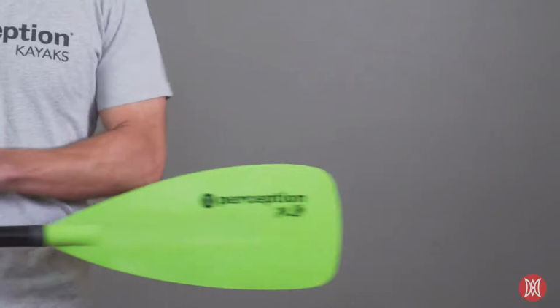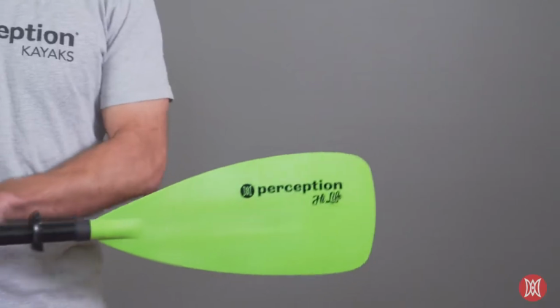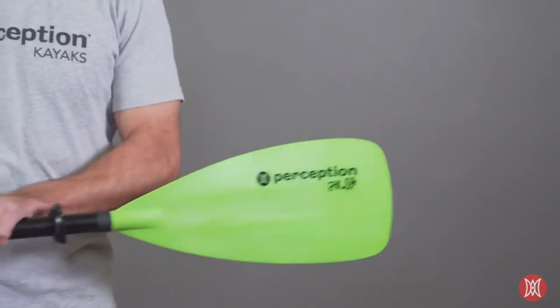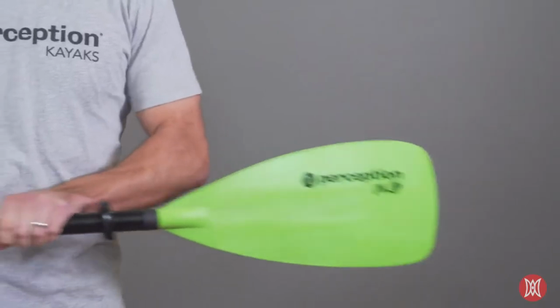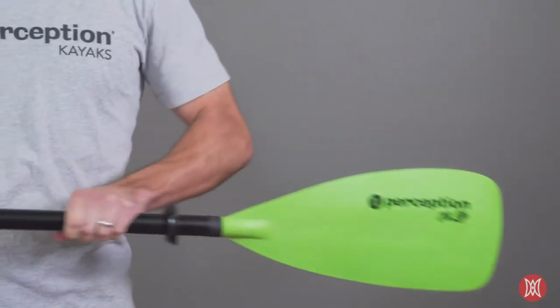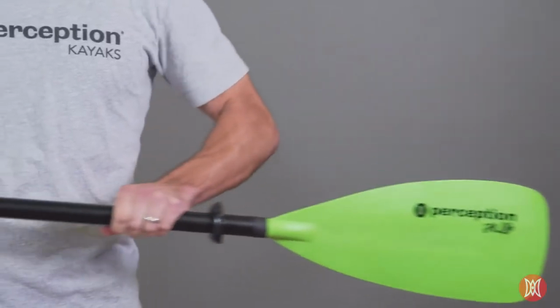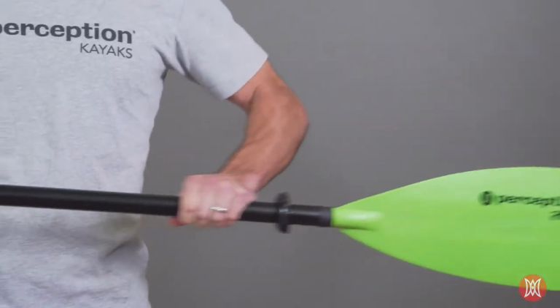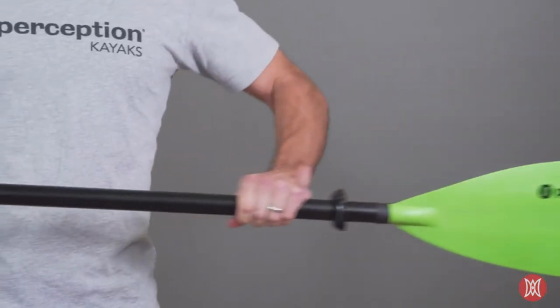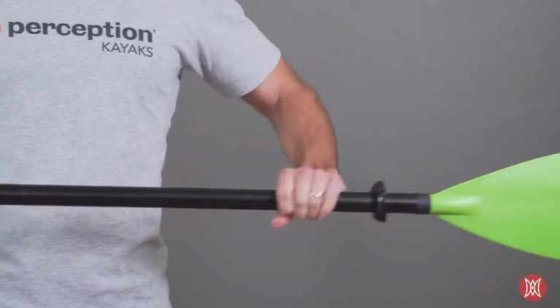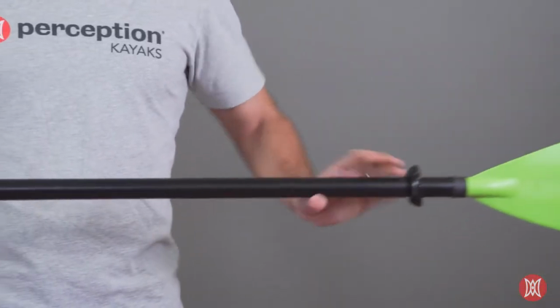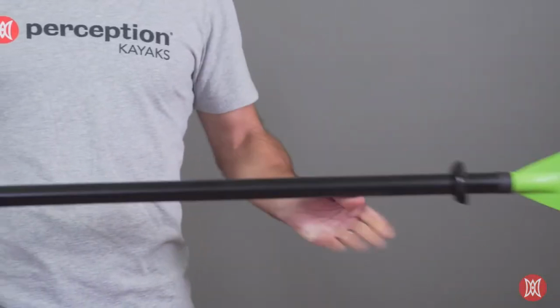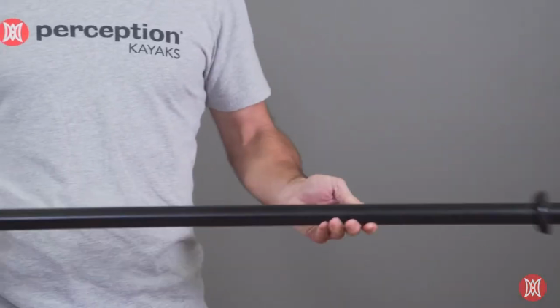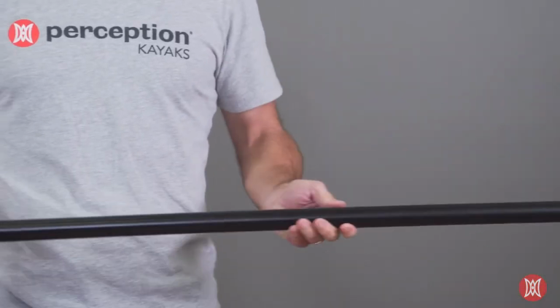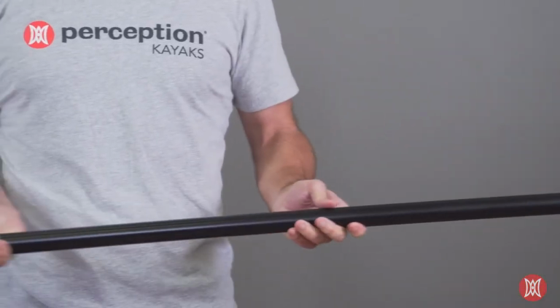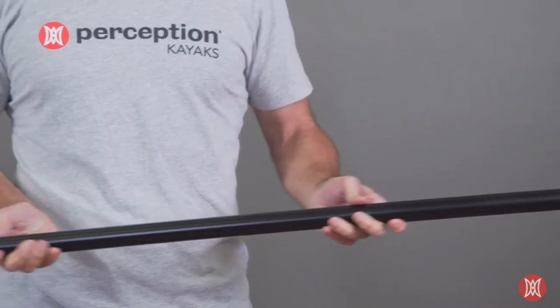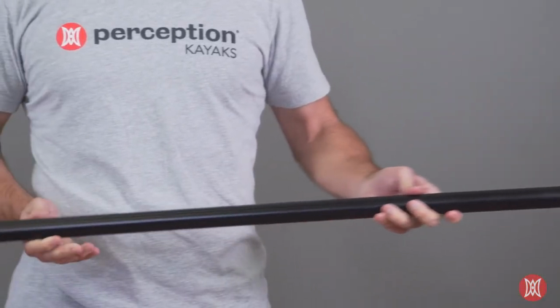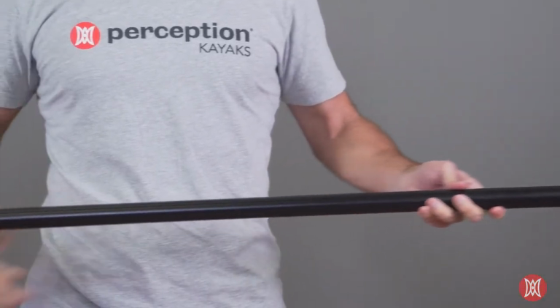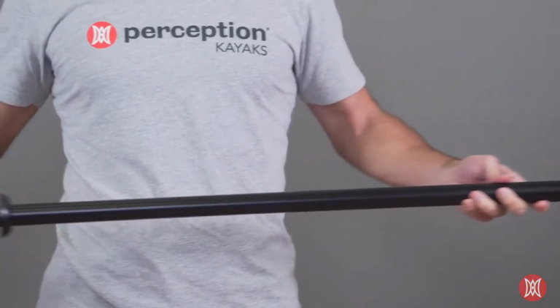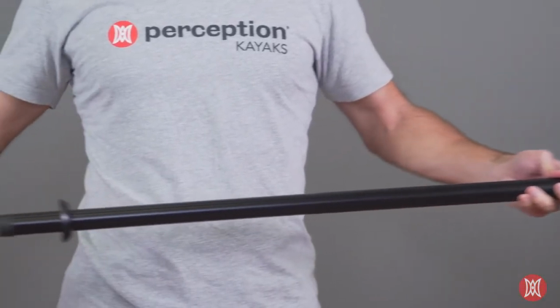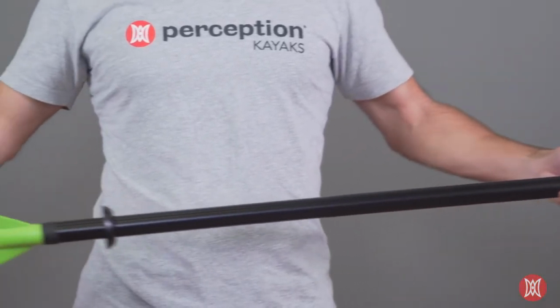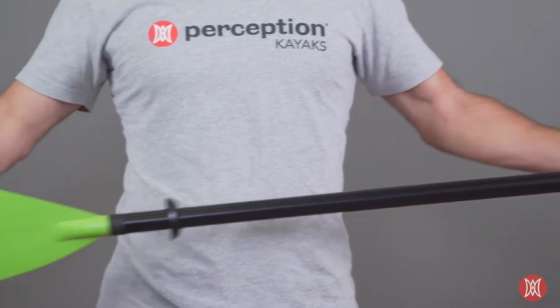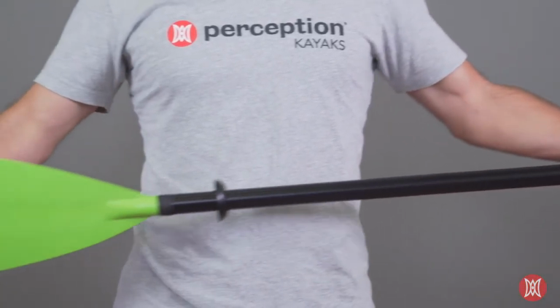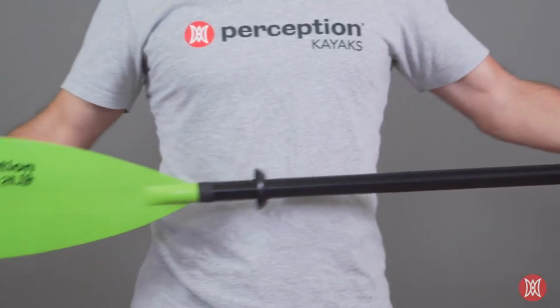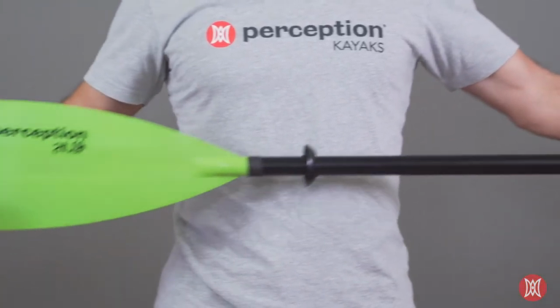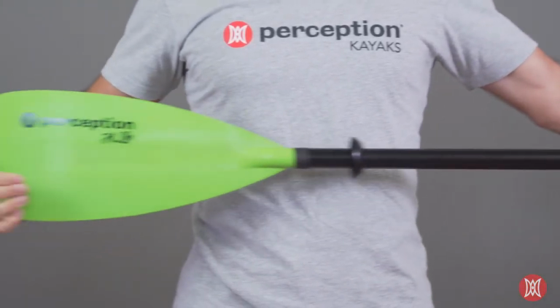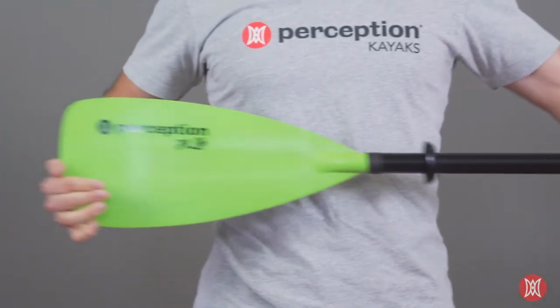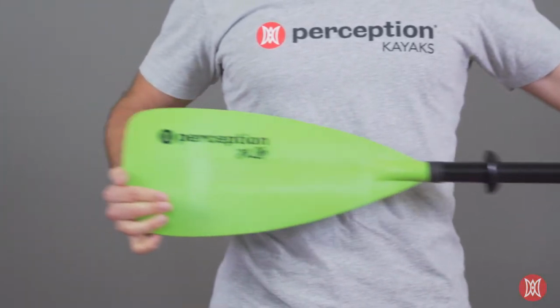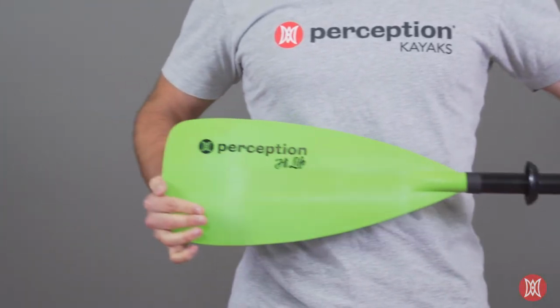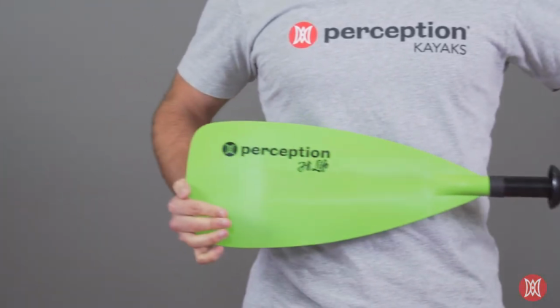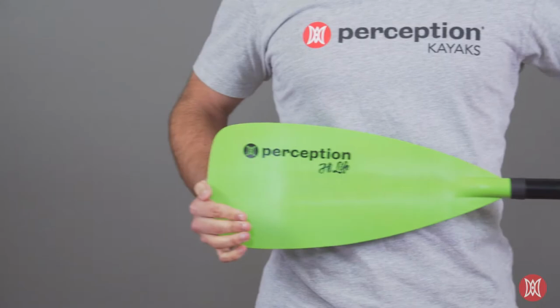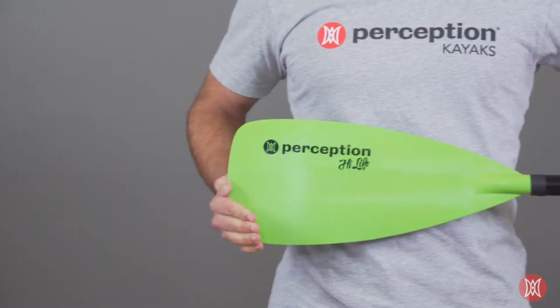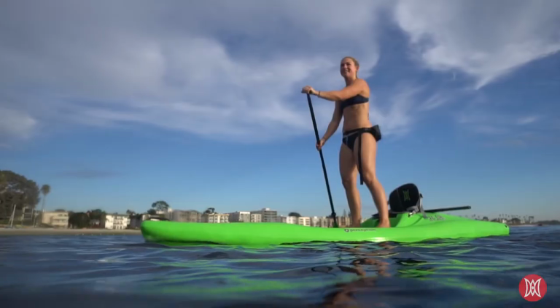The Perception Hi-Life Convertible Paddle offers unmatched versatility and performance at an incredible value.